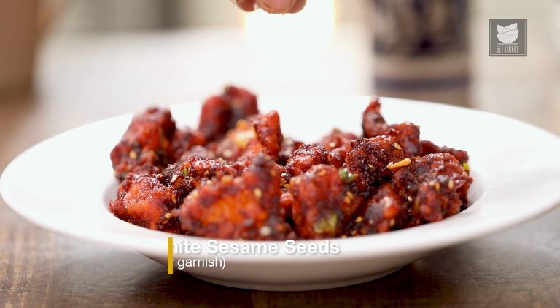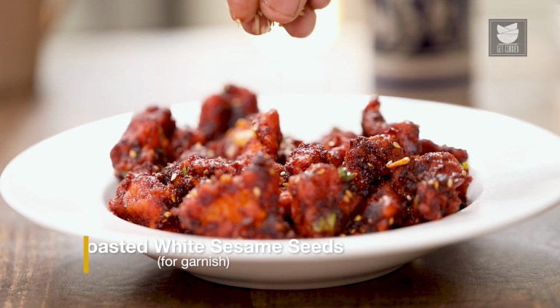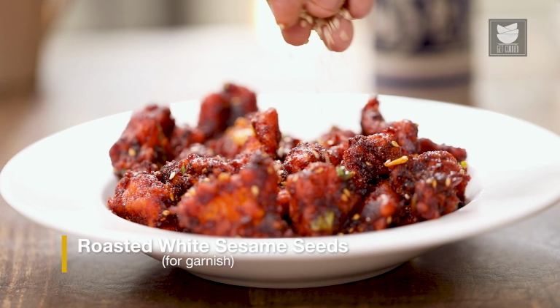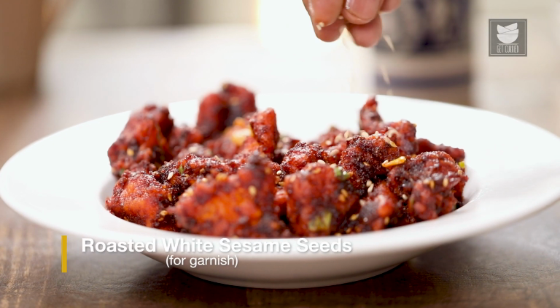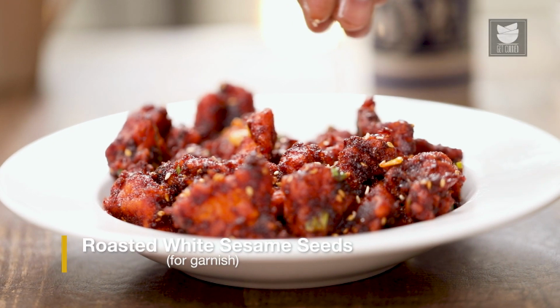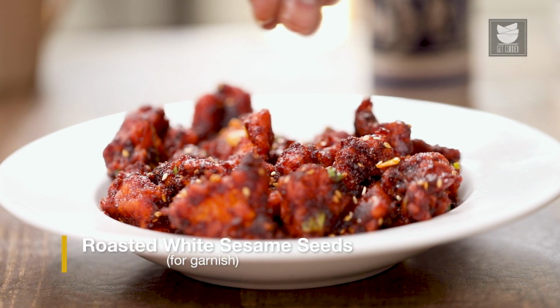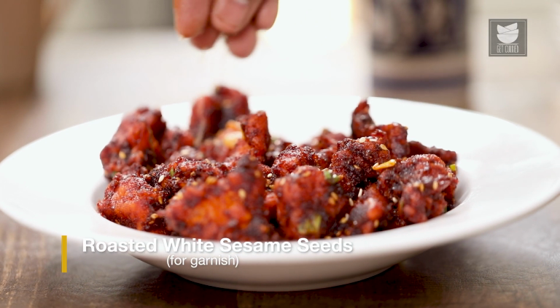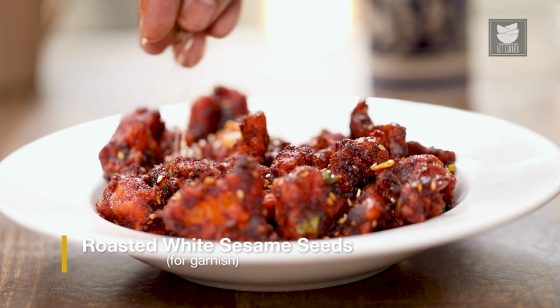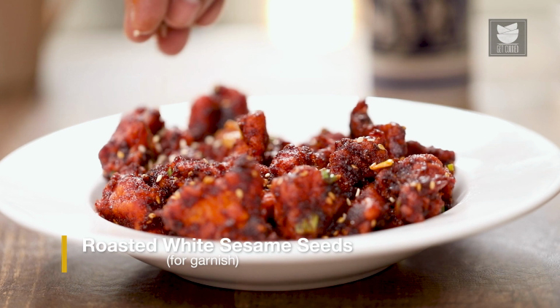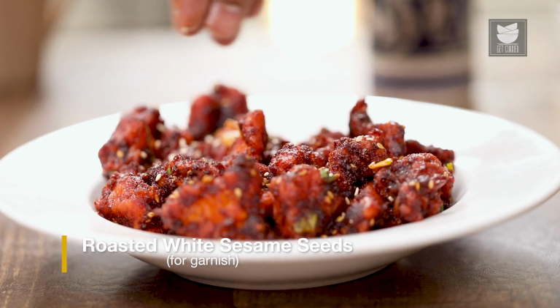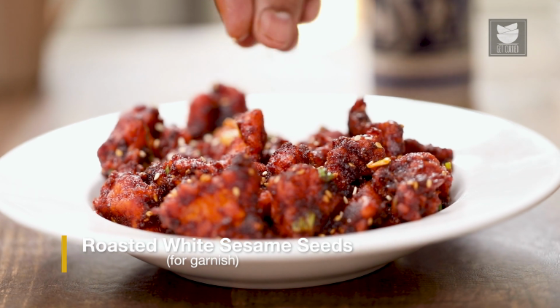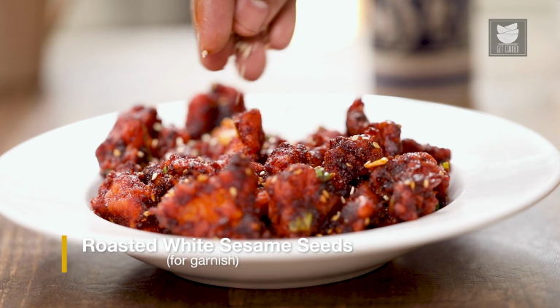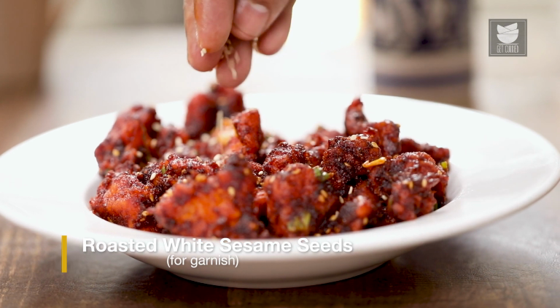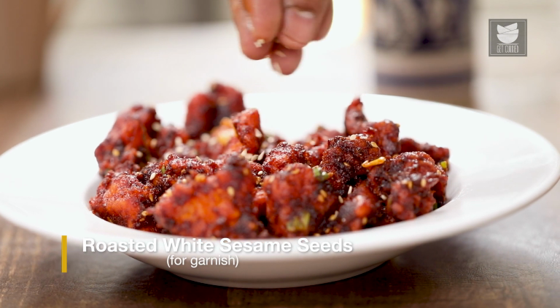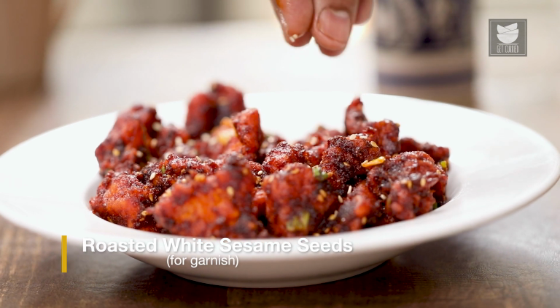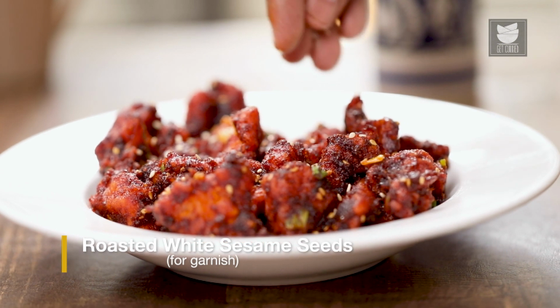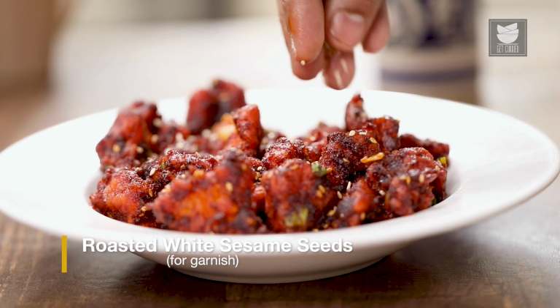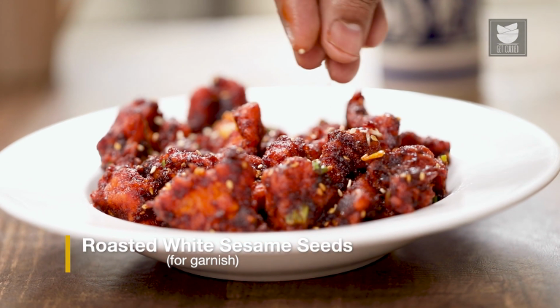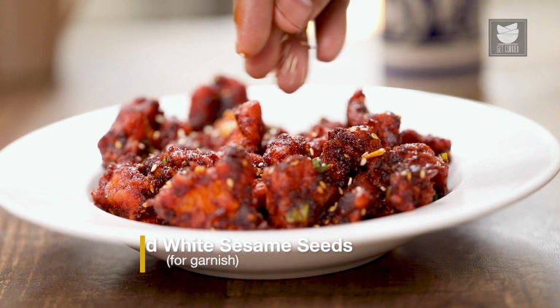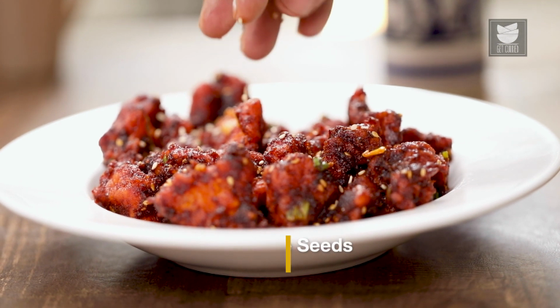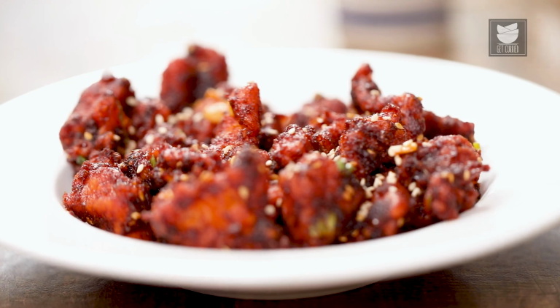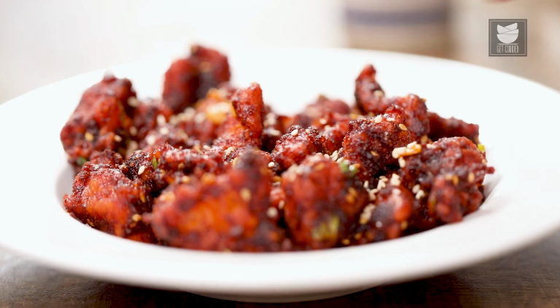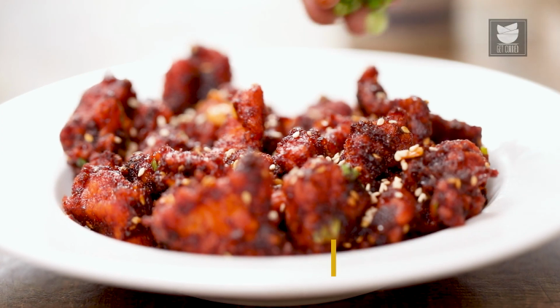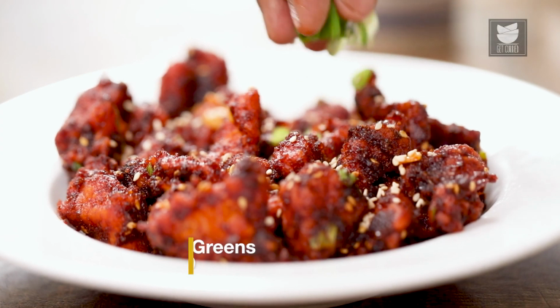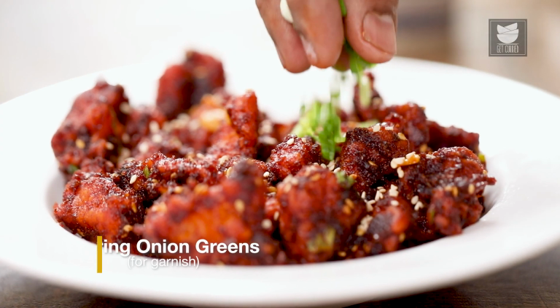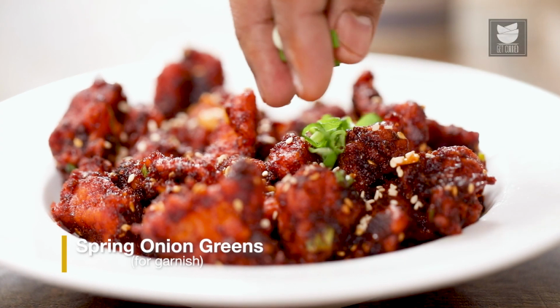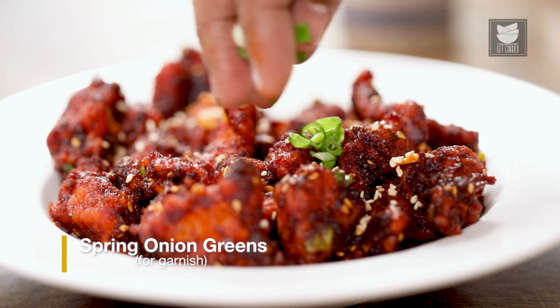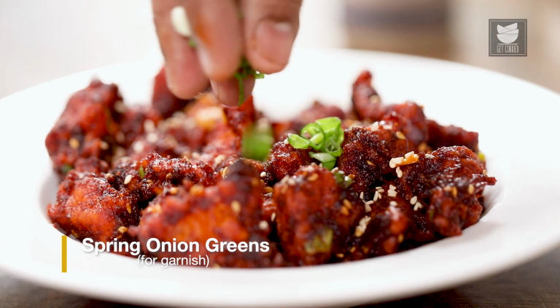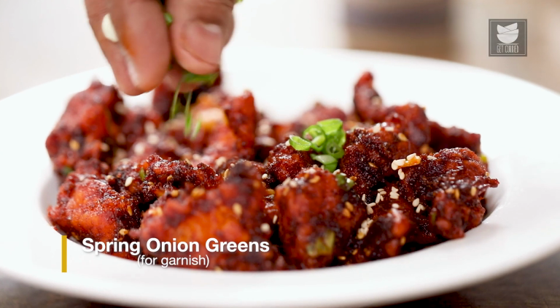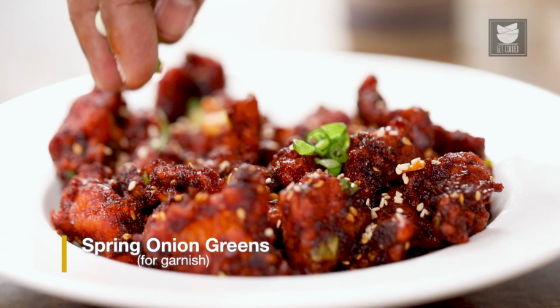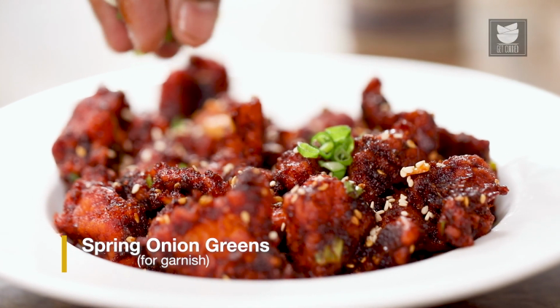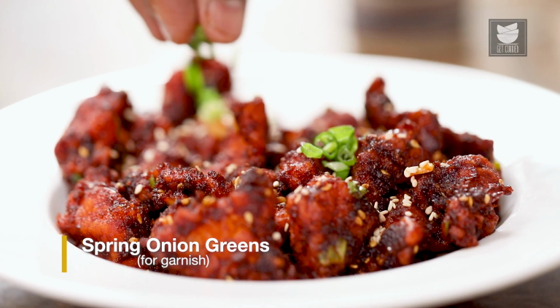Topping this up with some more roasted sesame seeds, and finally, some more spring greens.